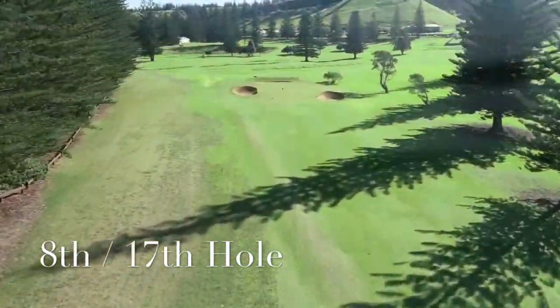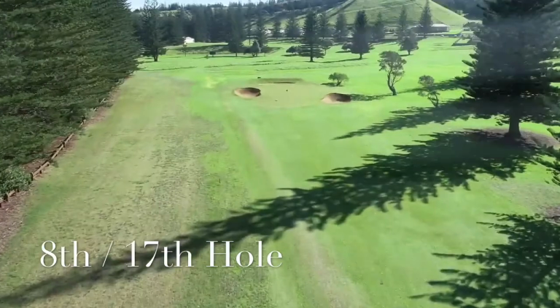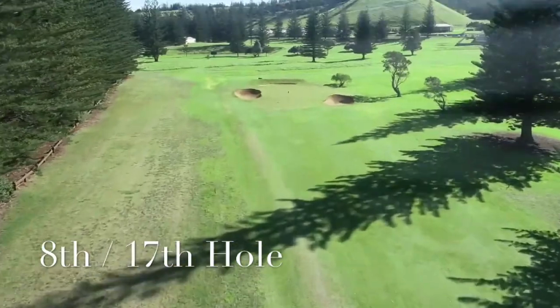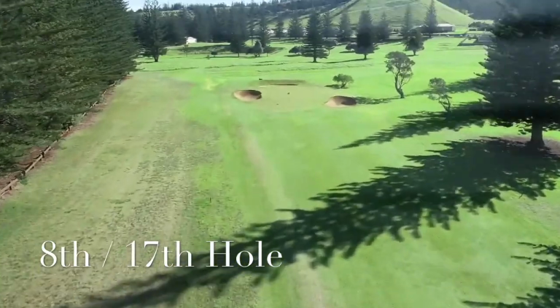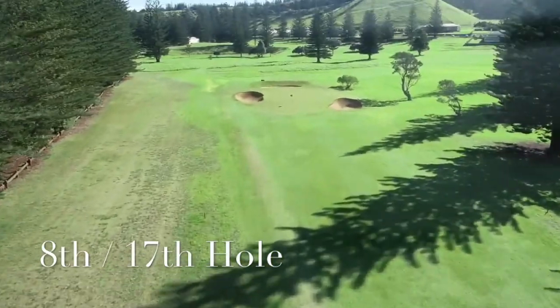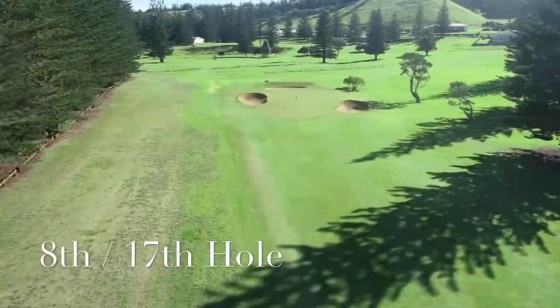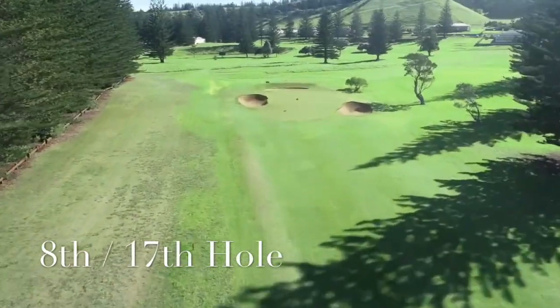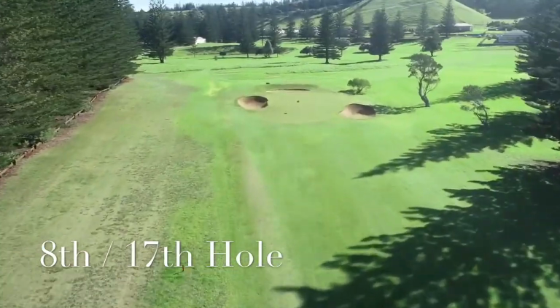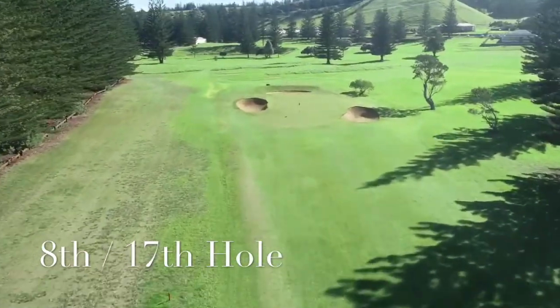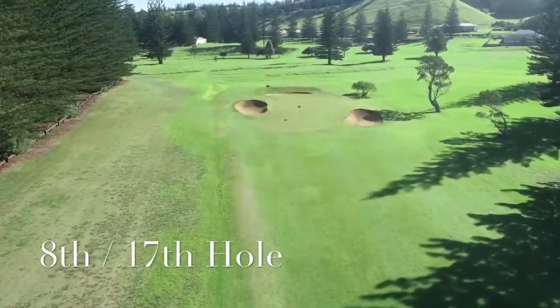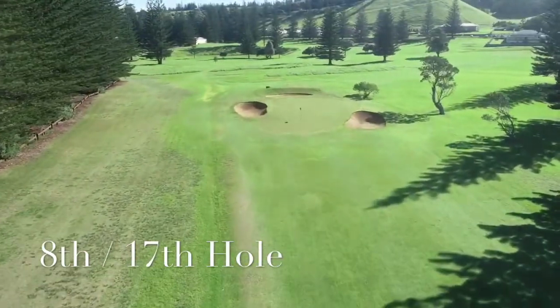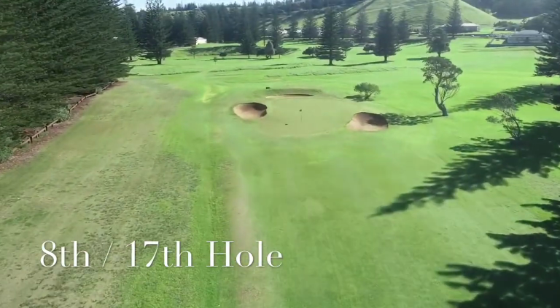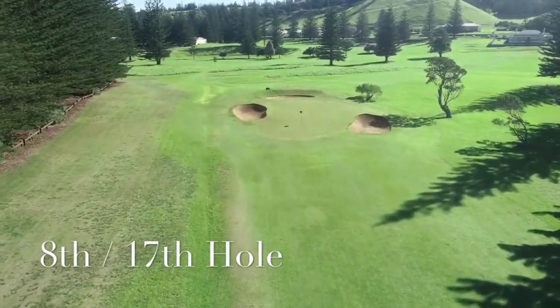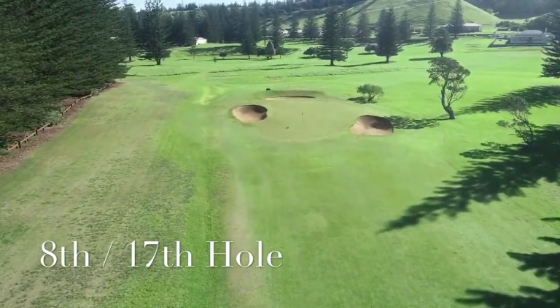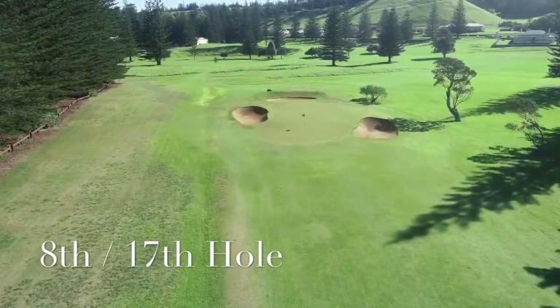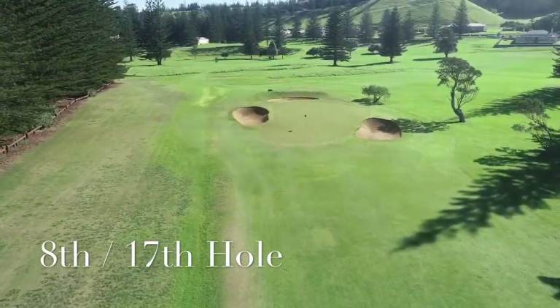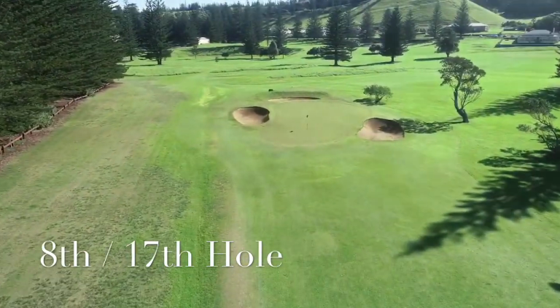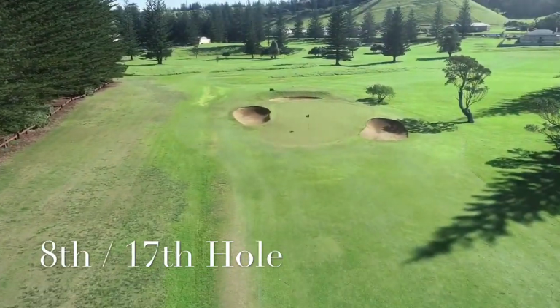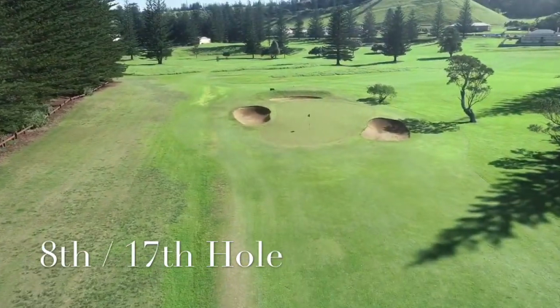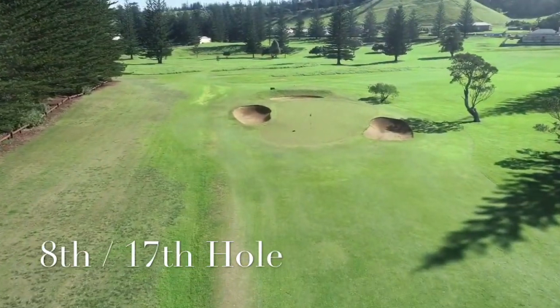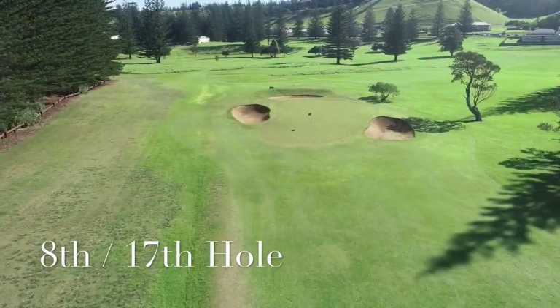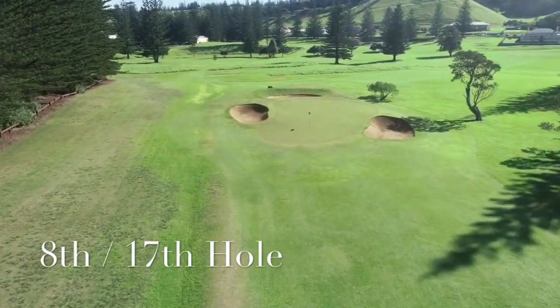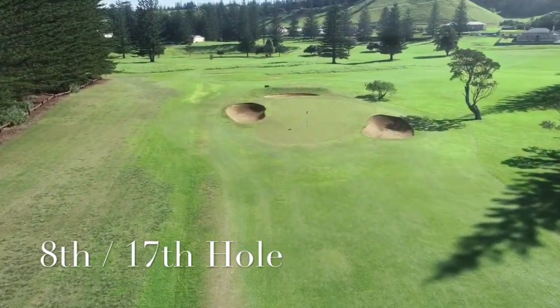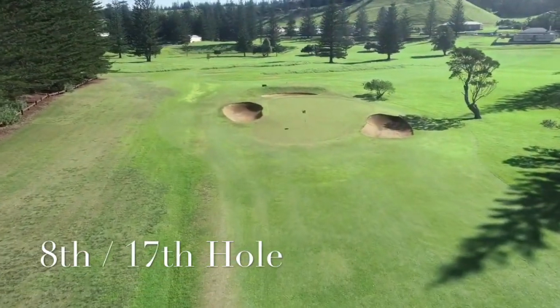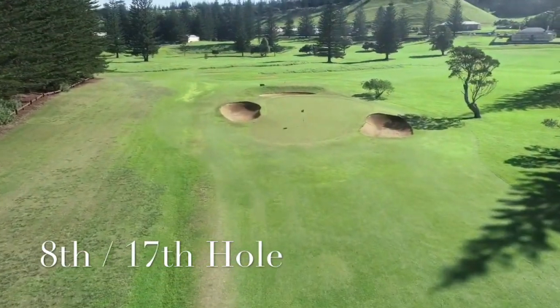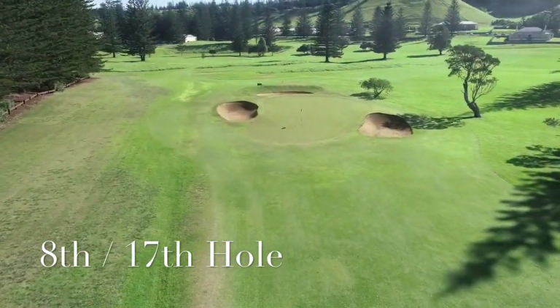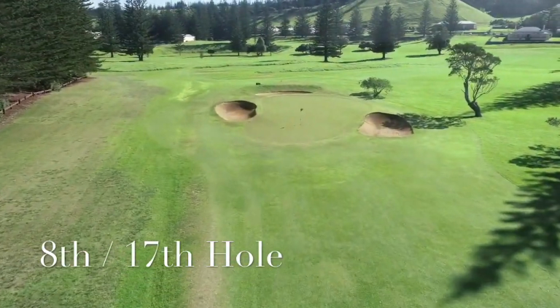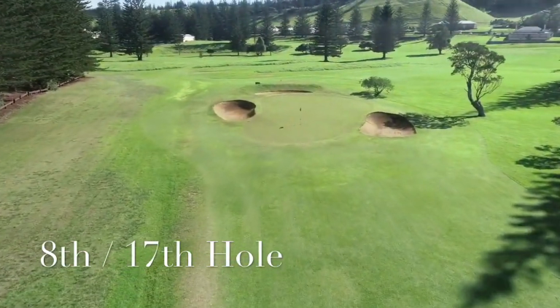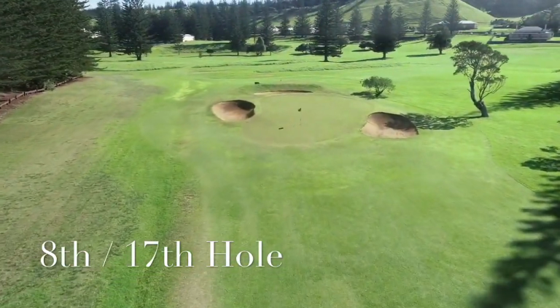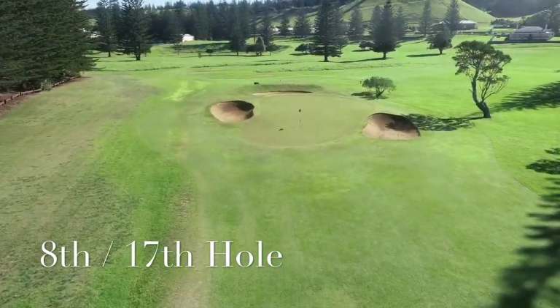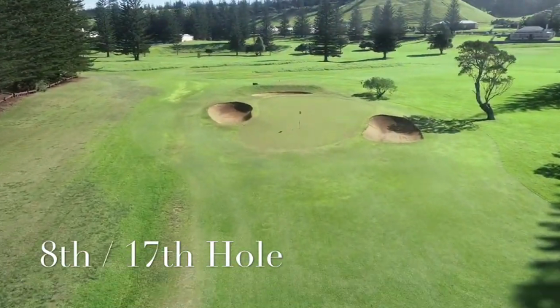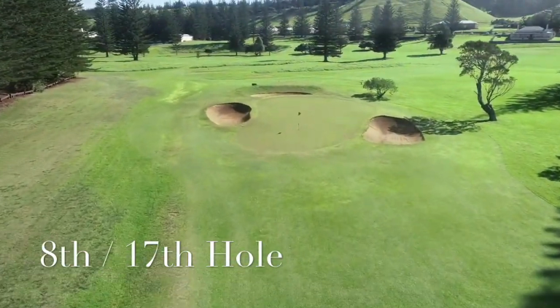The definite tilt in this green is from back to front, which means leaving yourself an uphill putt is the safer play.